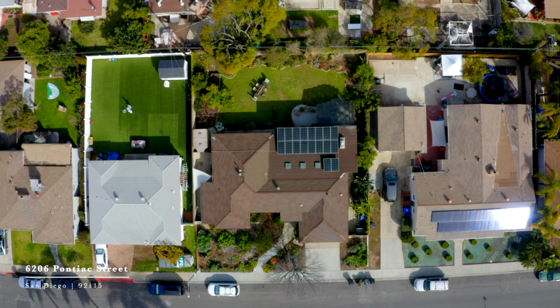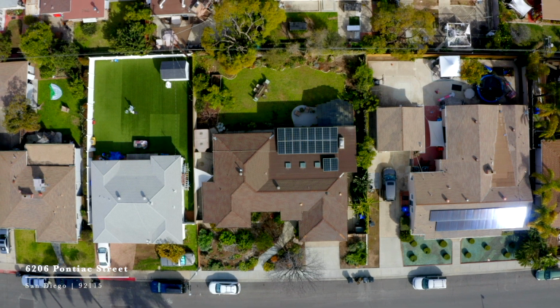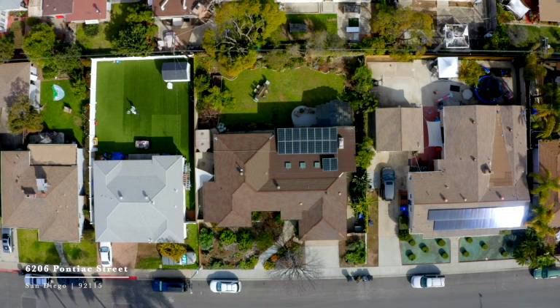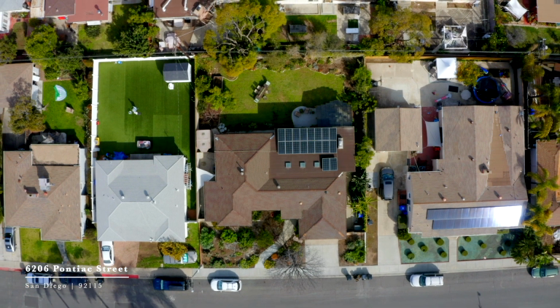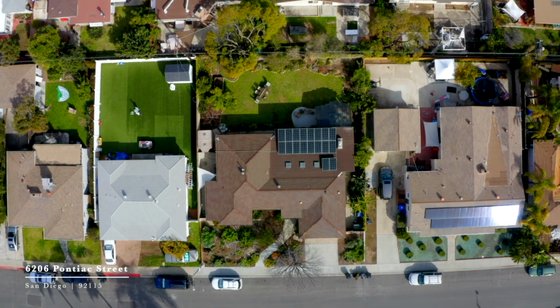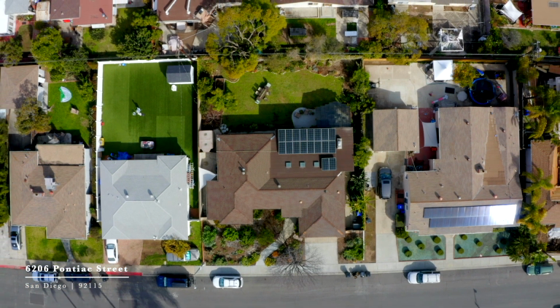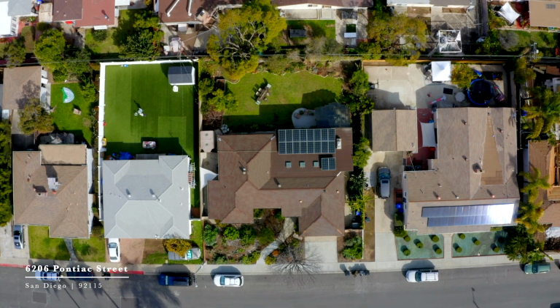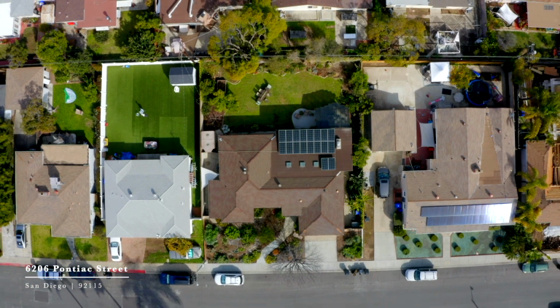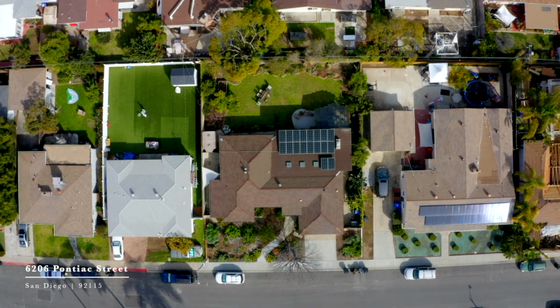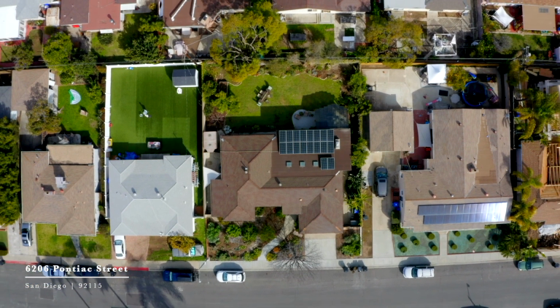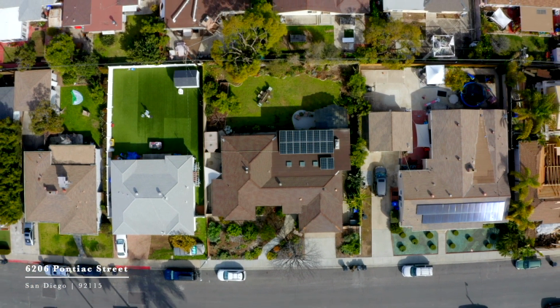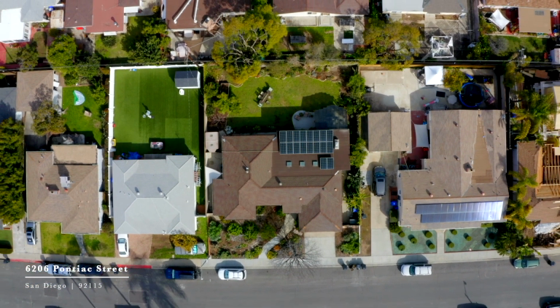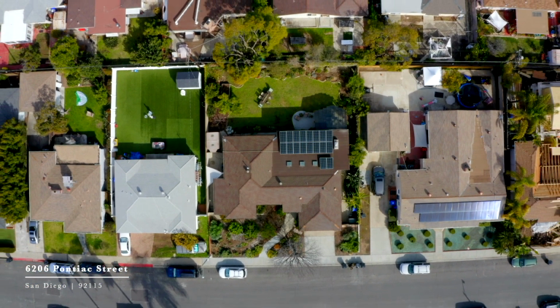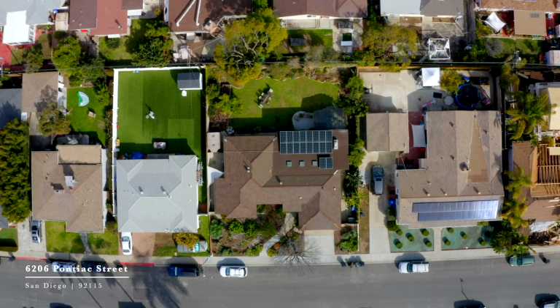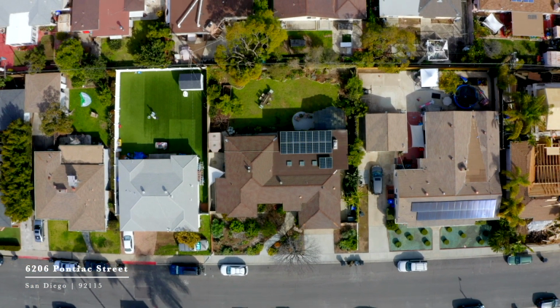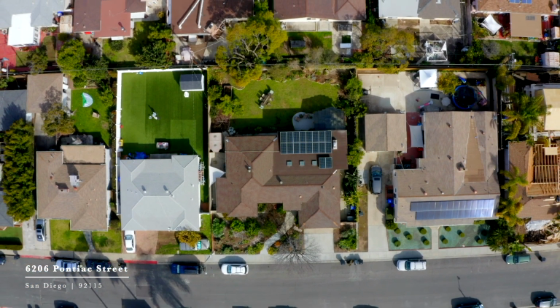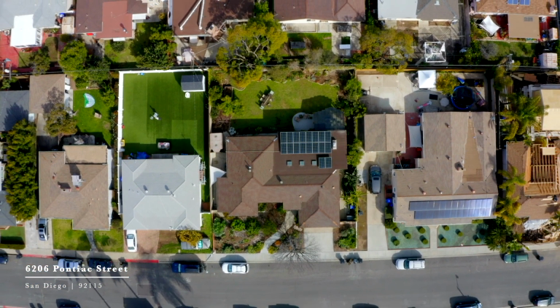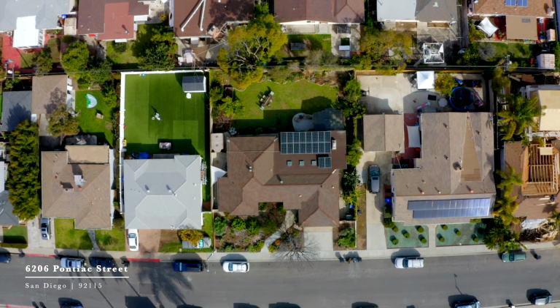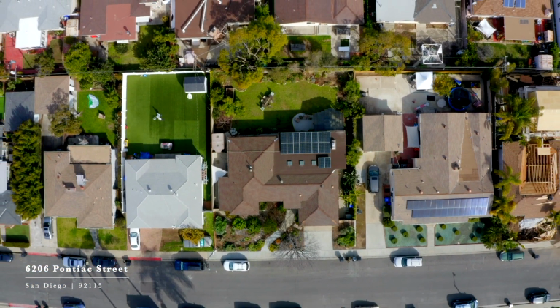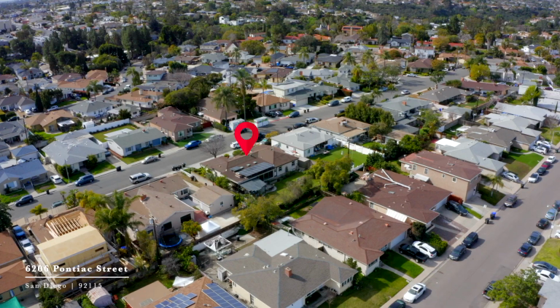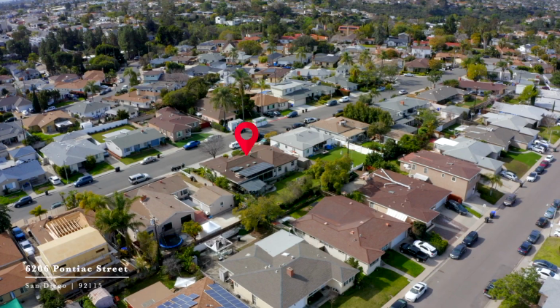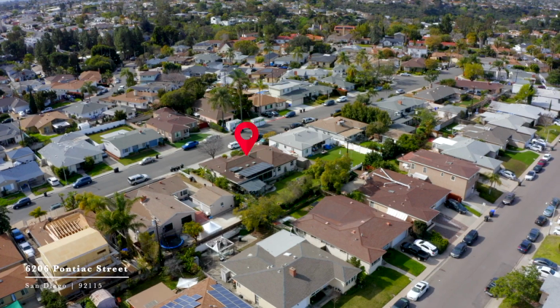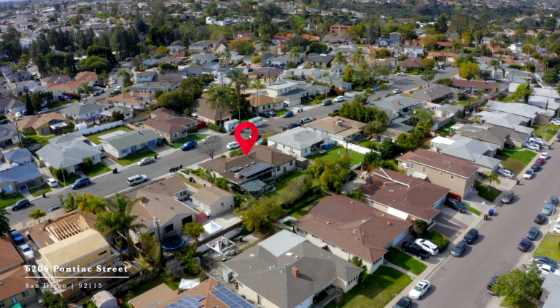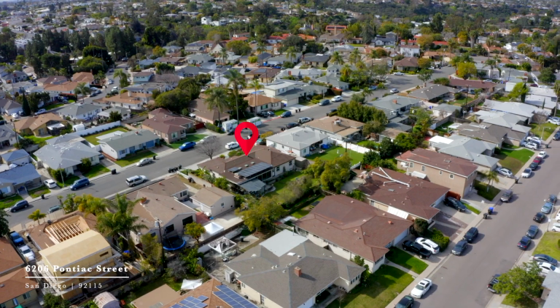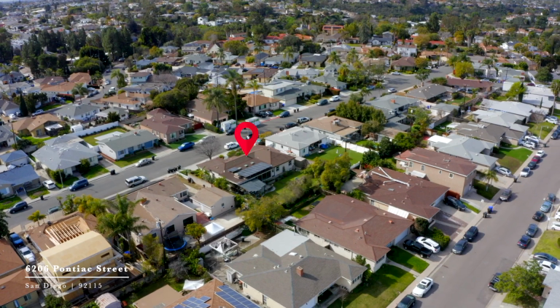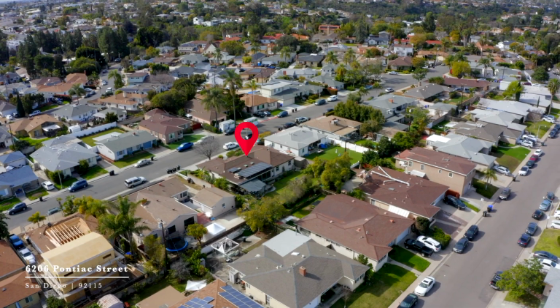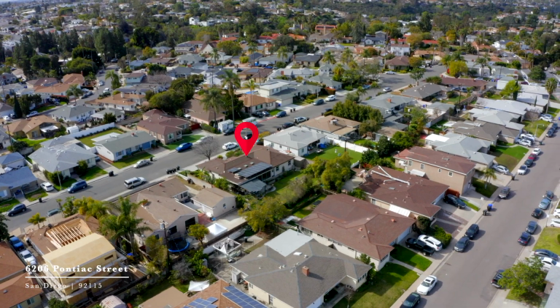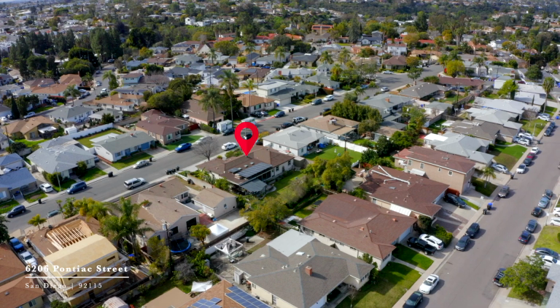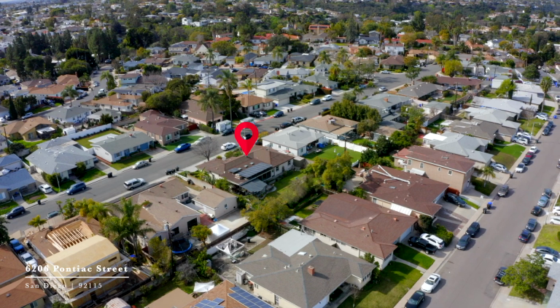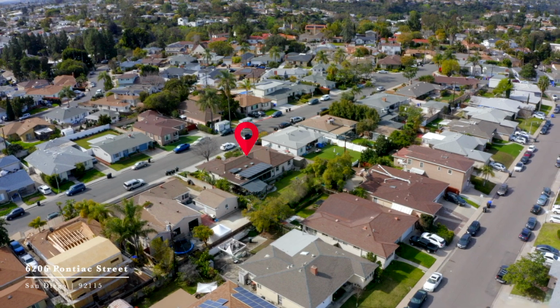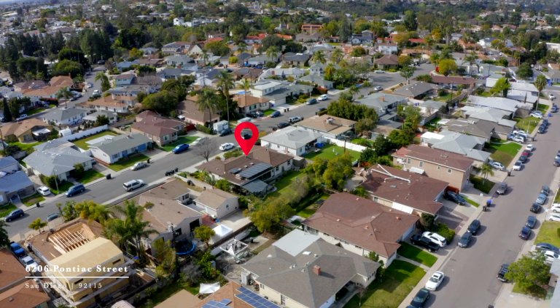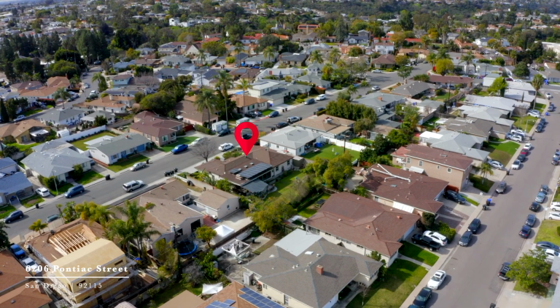The home is situated on an almost 9,000 square foot lot, which is larger than most of the surrounding properties.